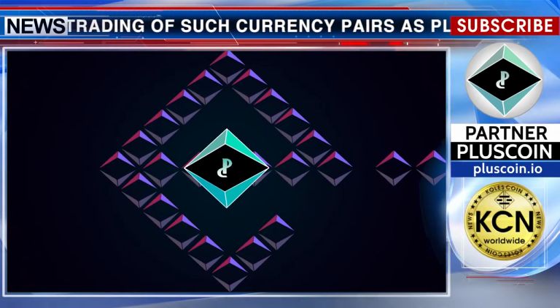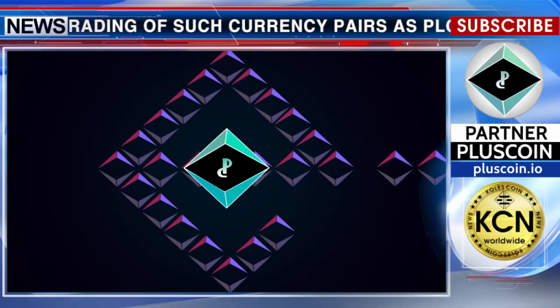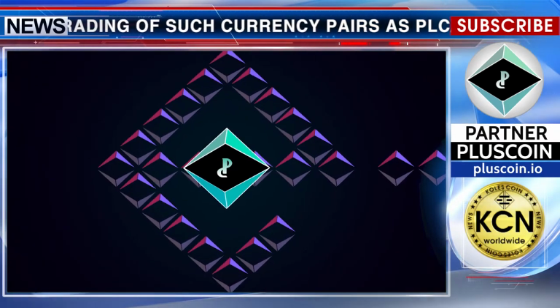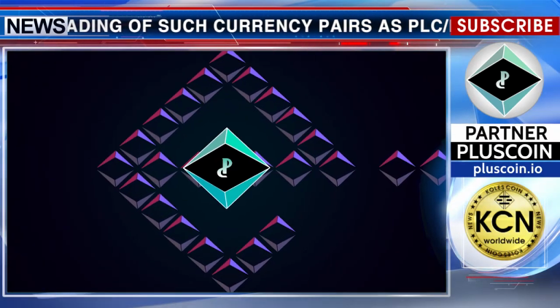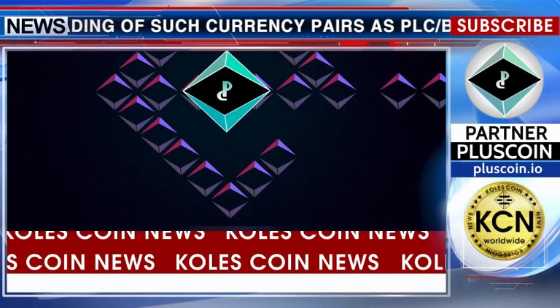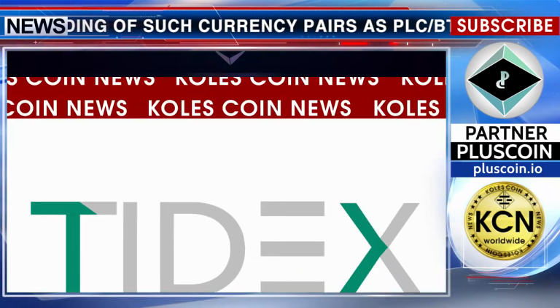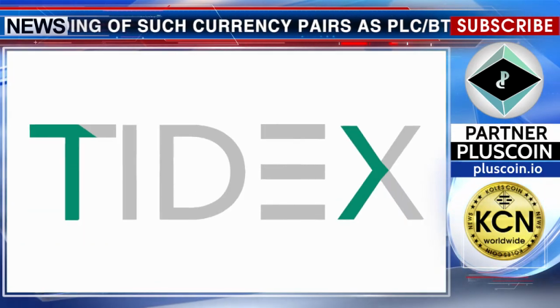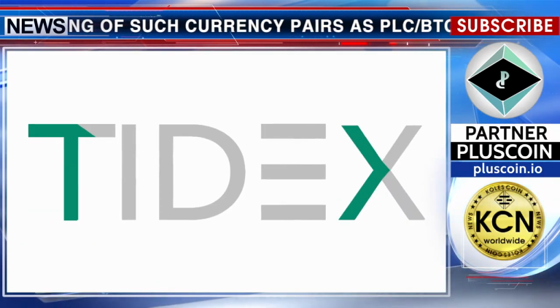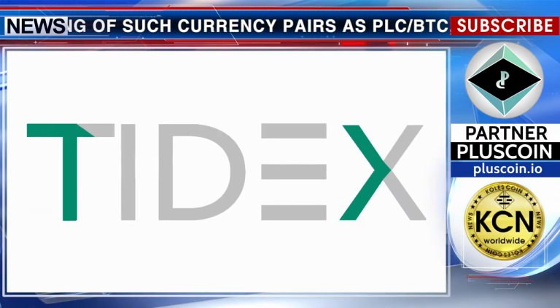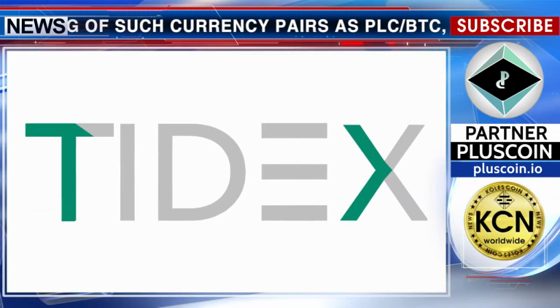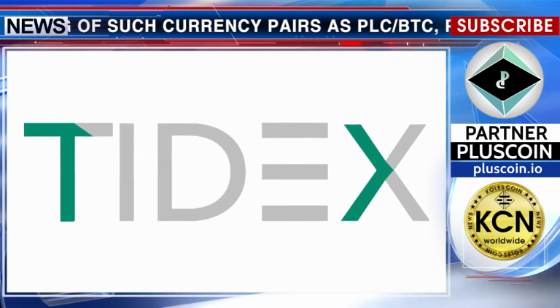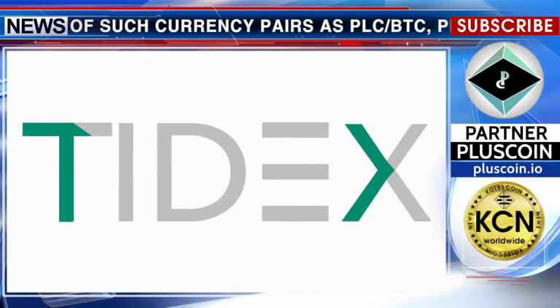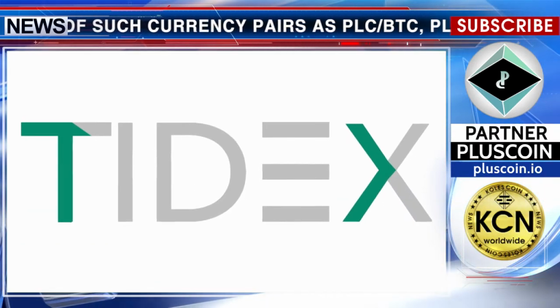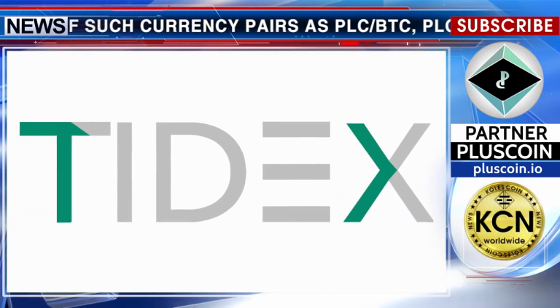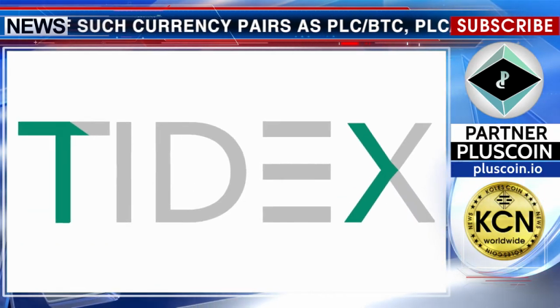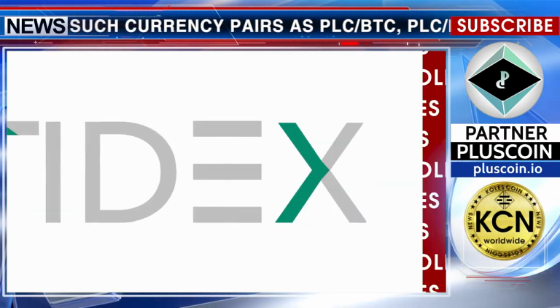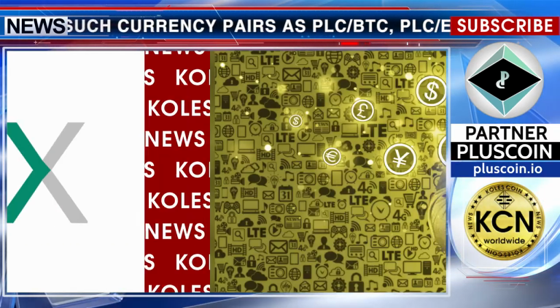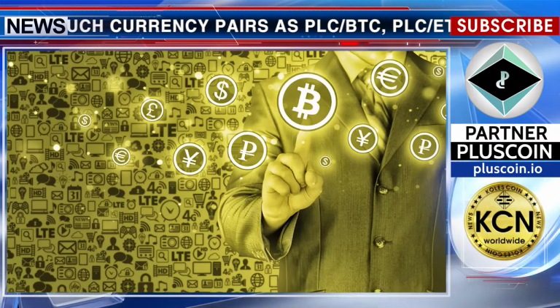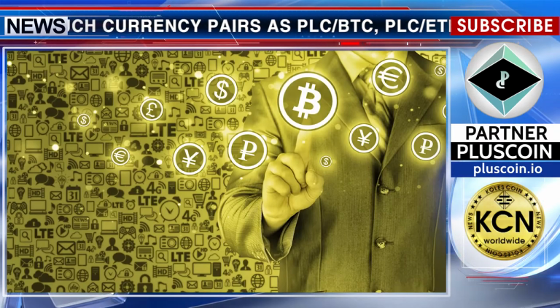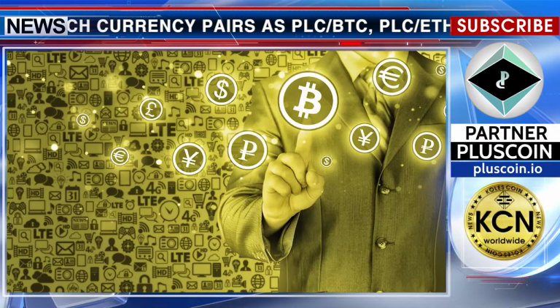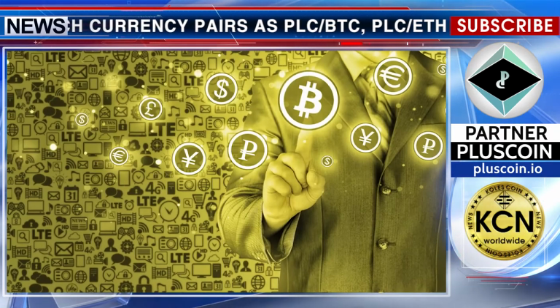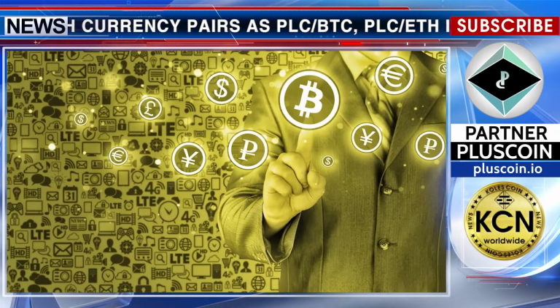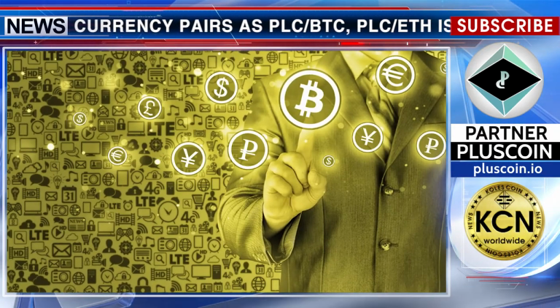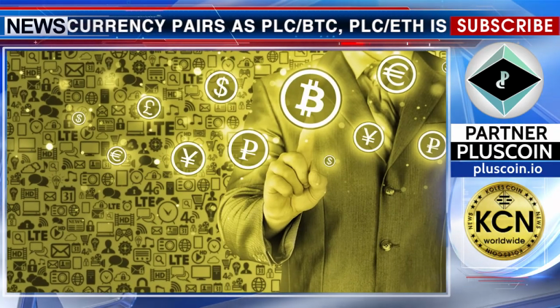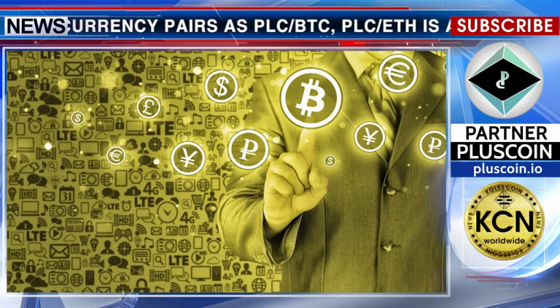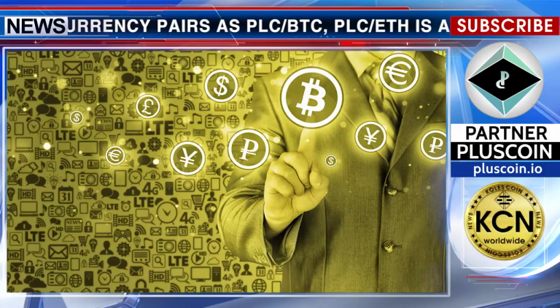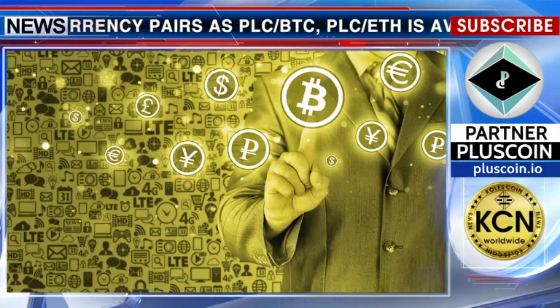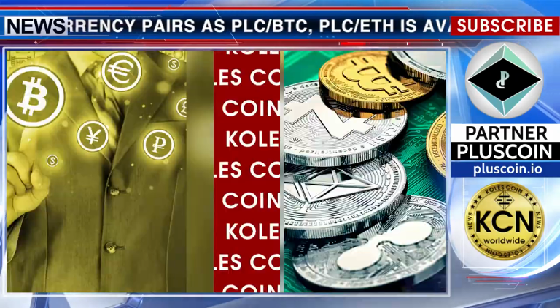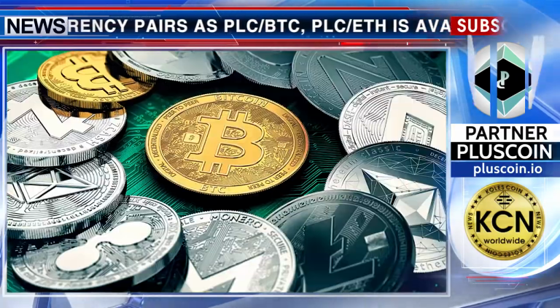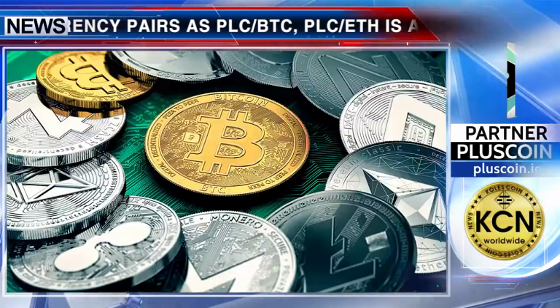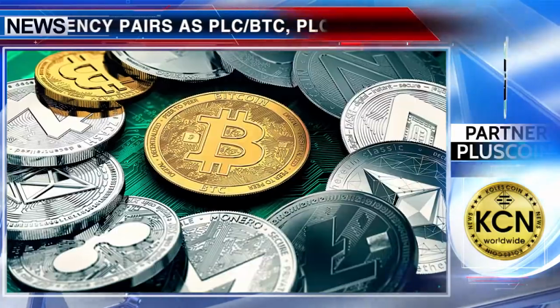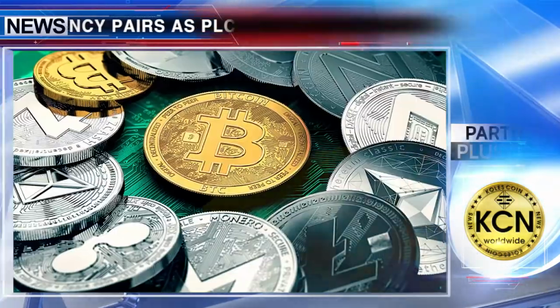In addition to PLUSCOIN, the Tidex exchange supports more than 70 popular digital currencies.